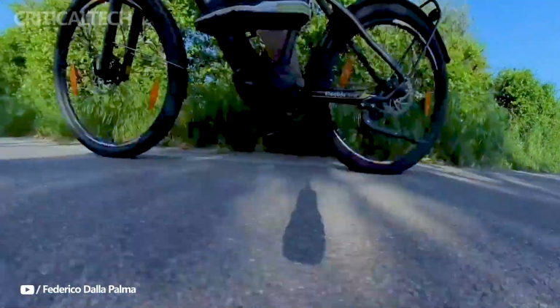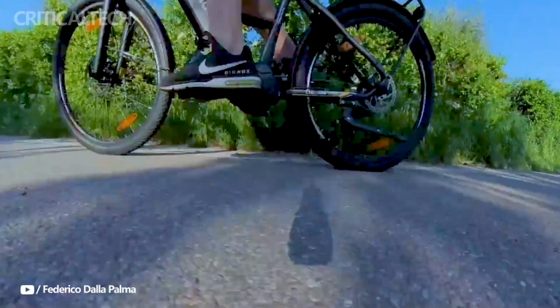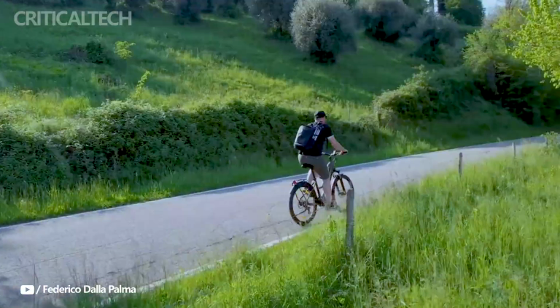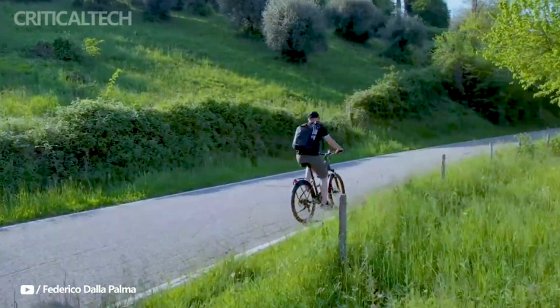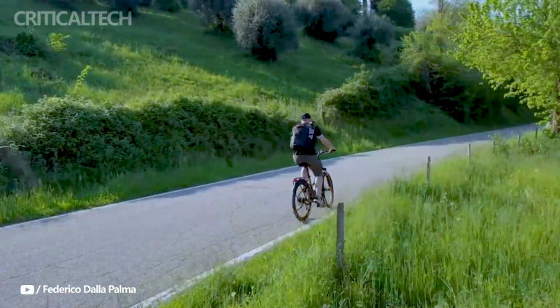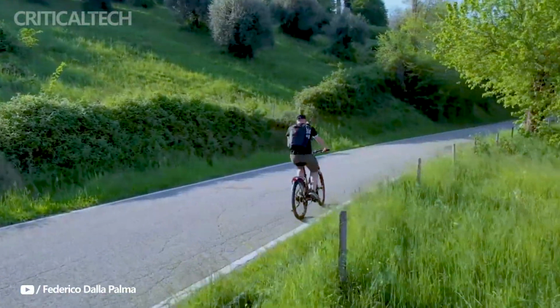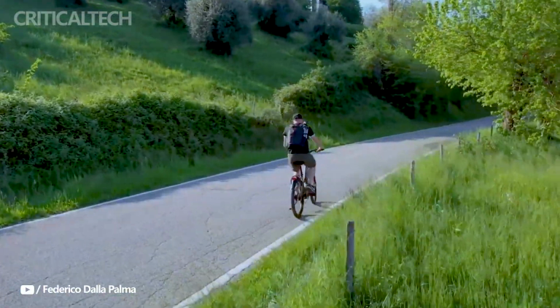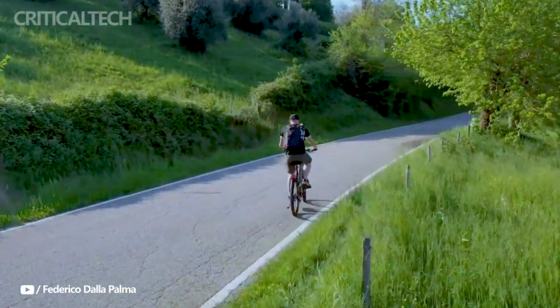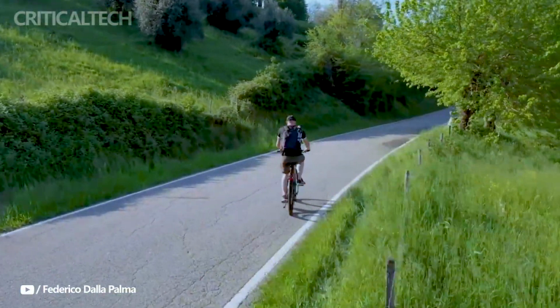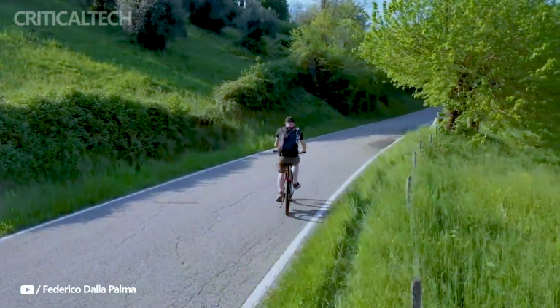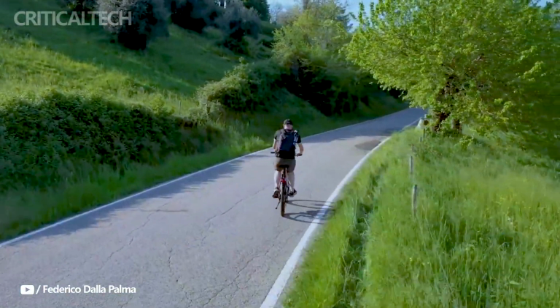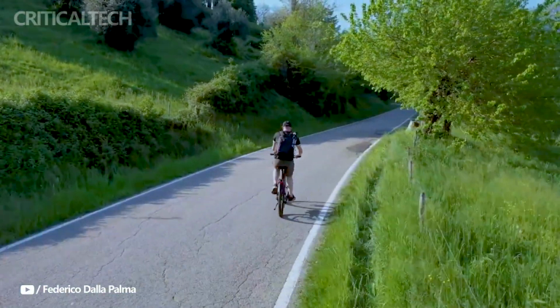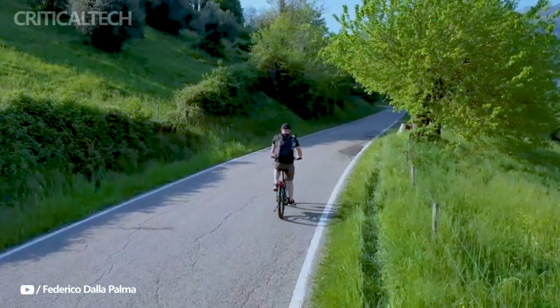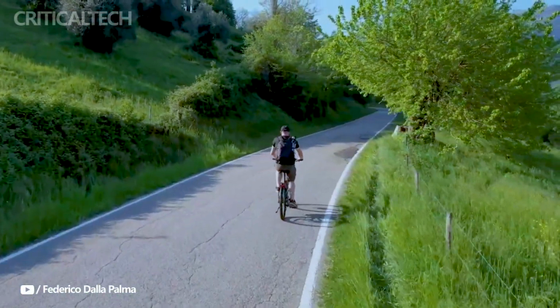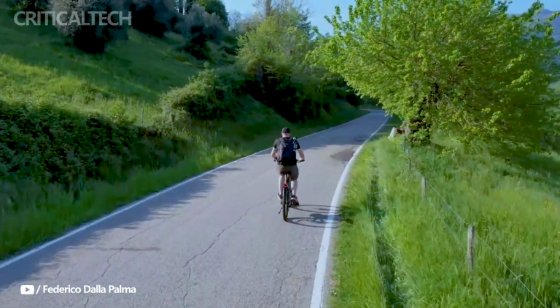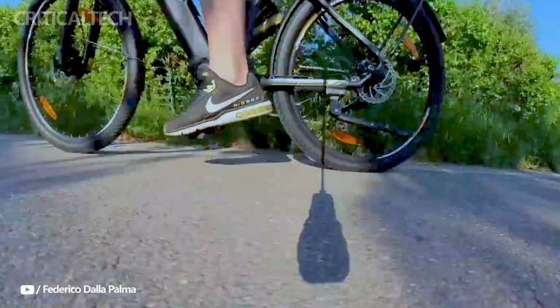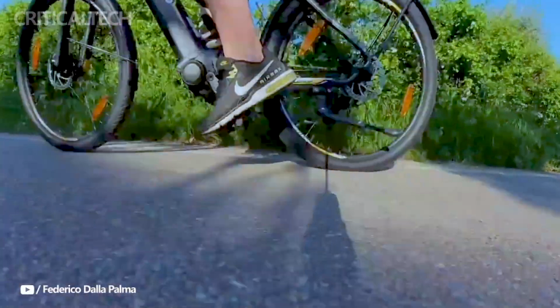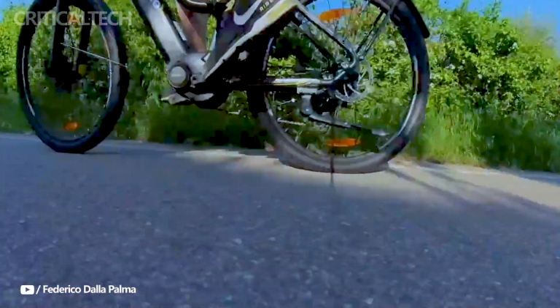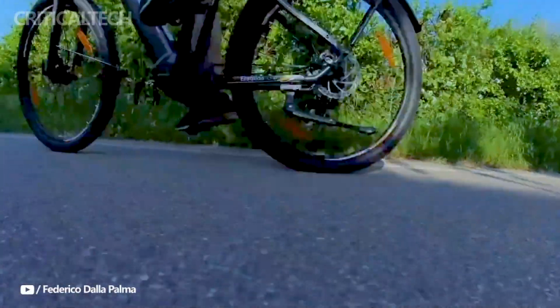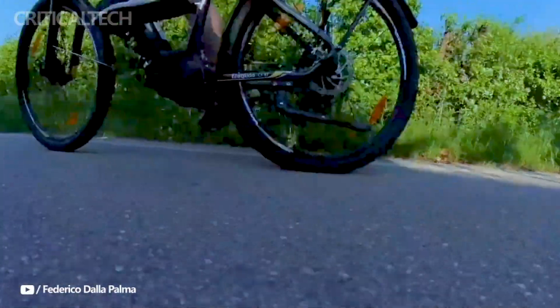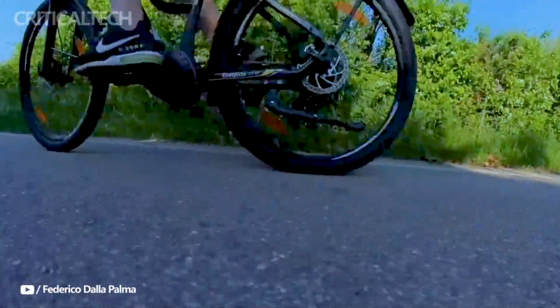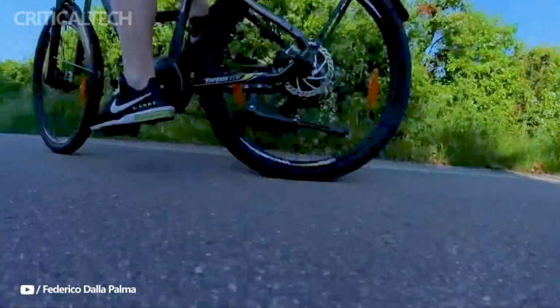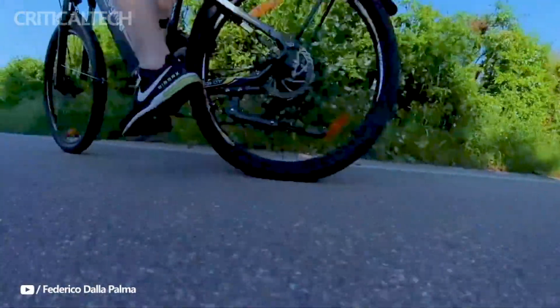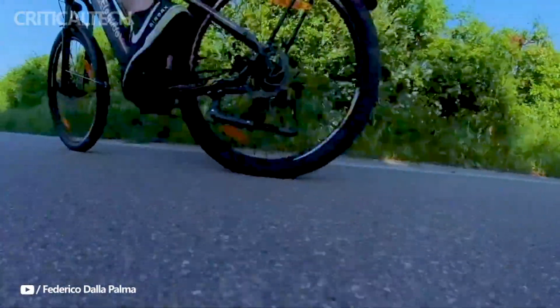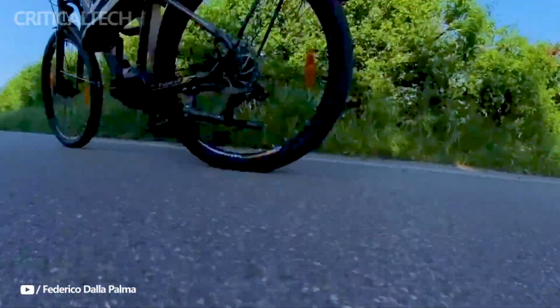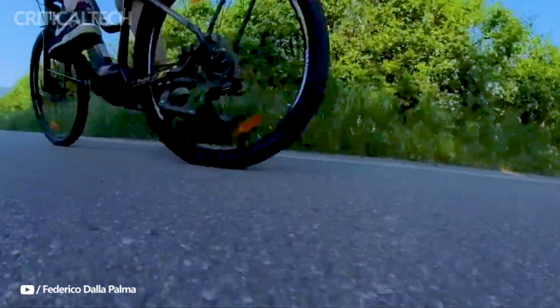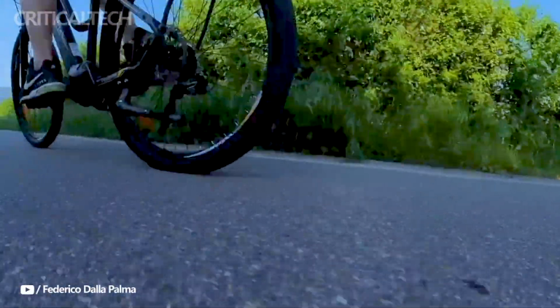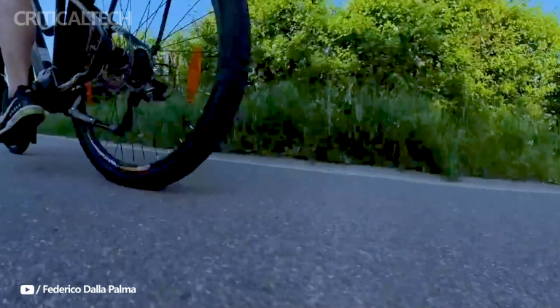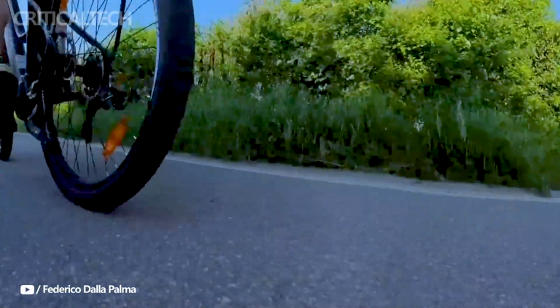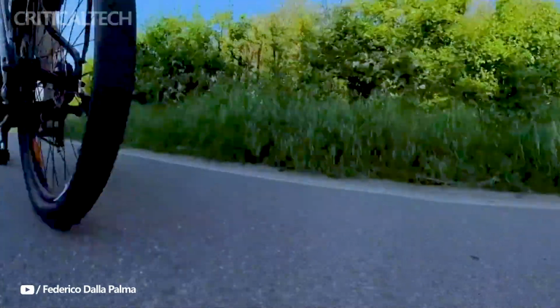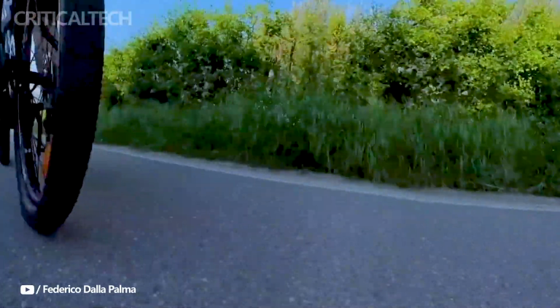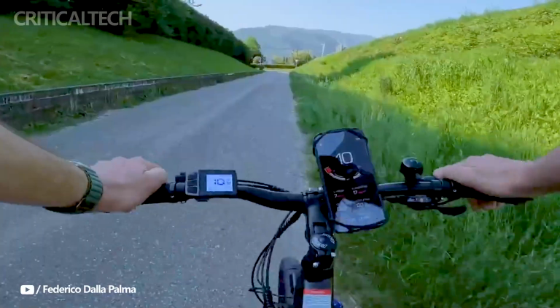The degree of assistance determines how autonomous the bike is. Its maximum setting provides a range of about 65 kilometers.